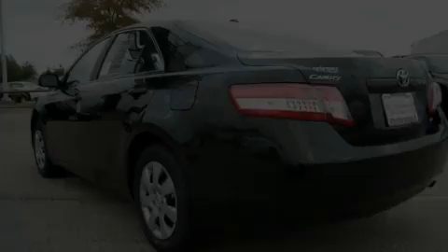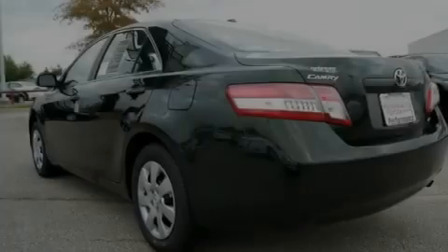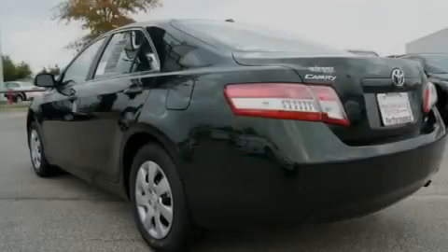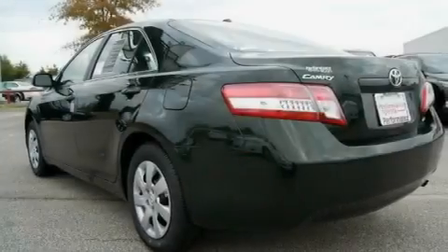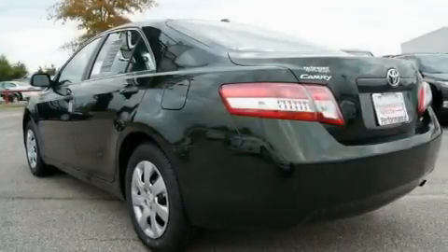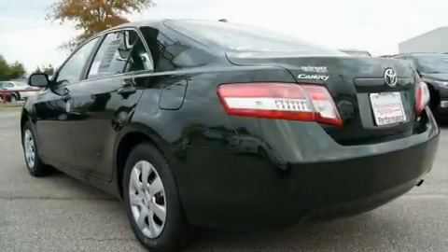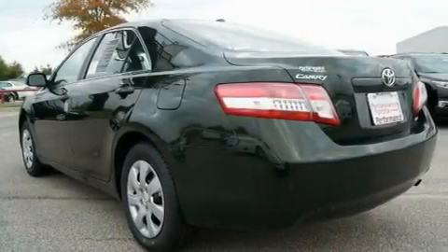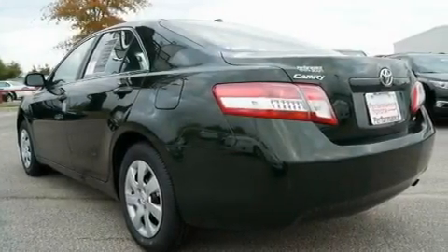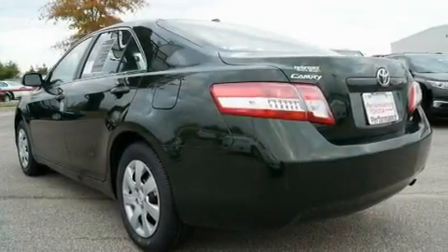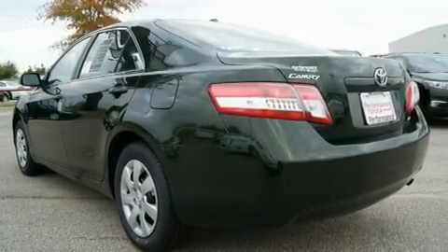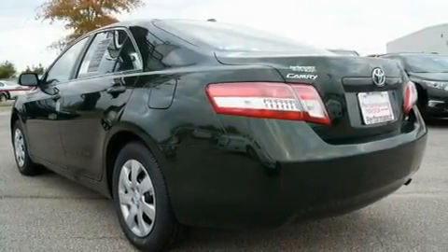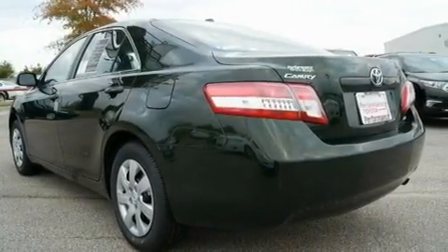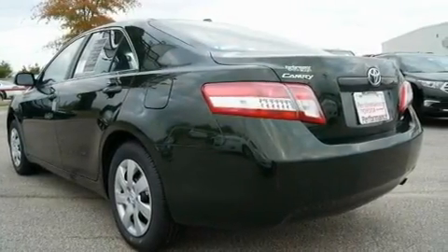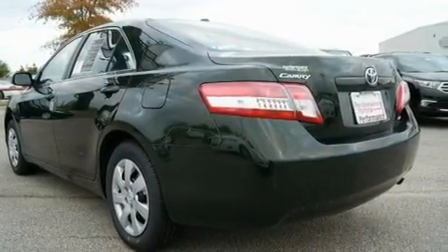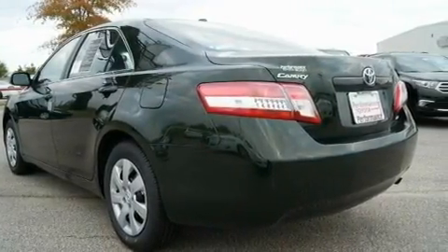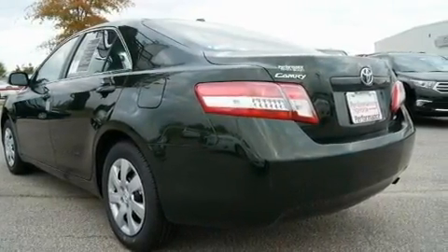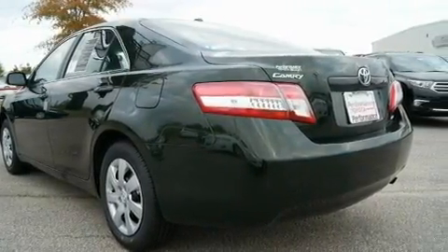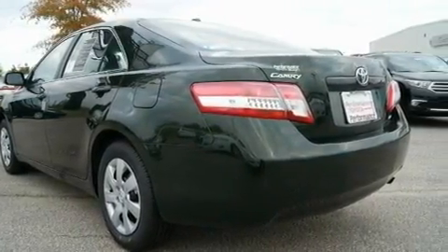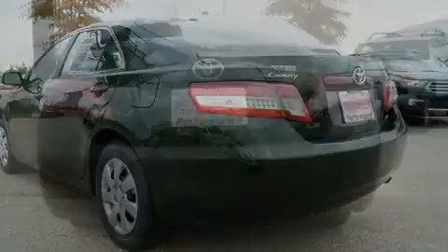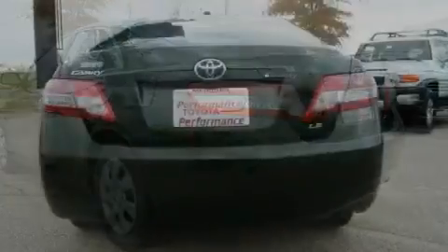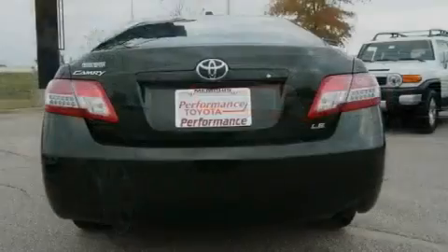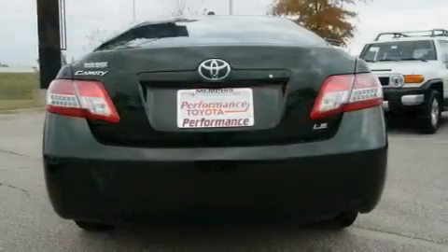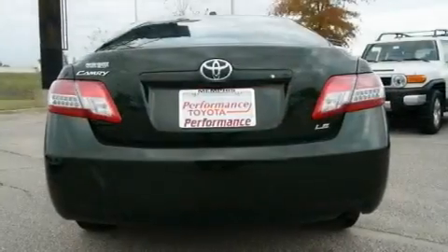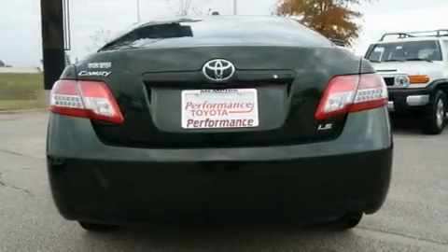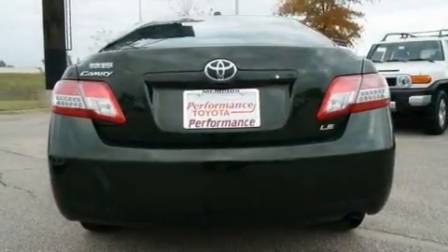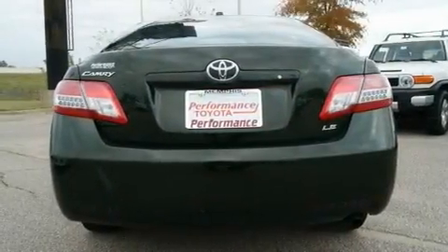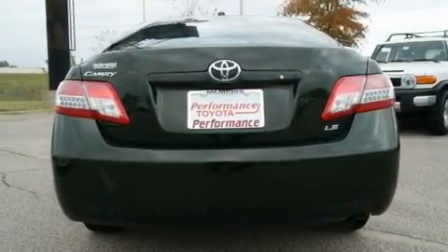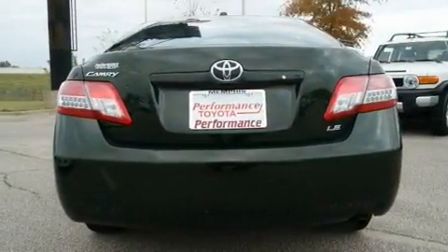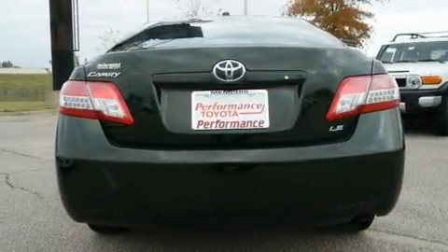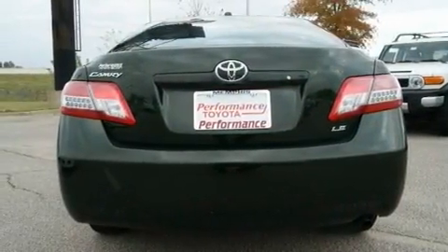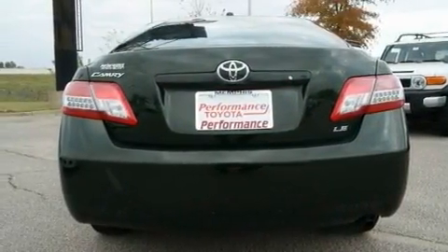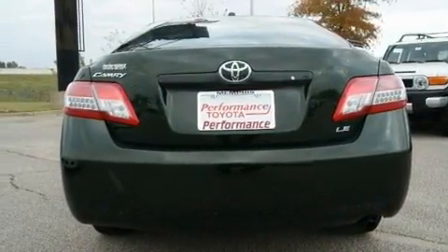With an EPA estimated rating of 31 miles per gallon on the highway, this vehicle pays off in the long run.